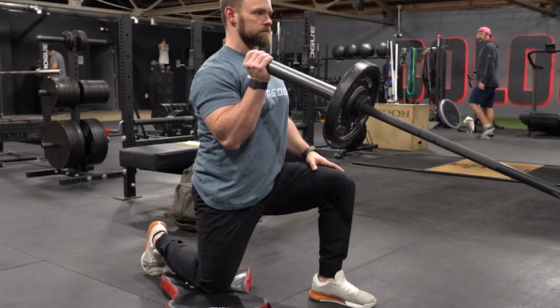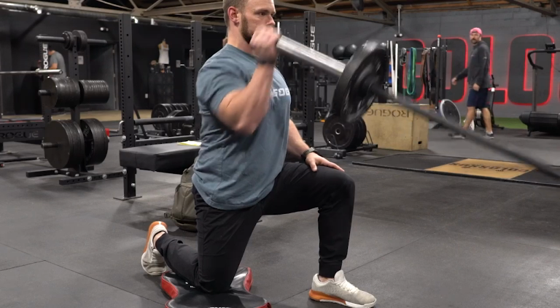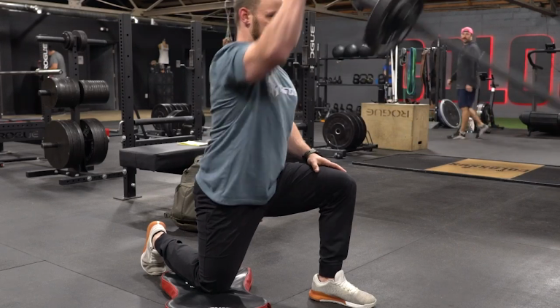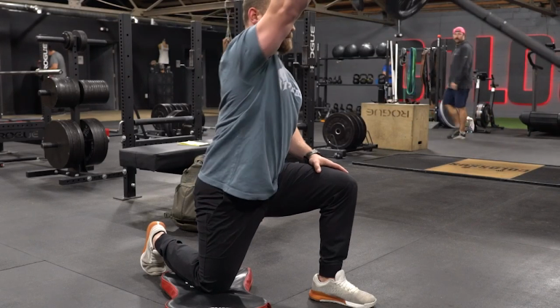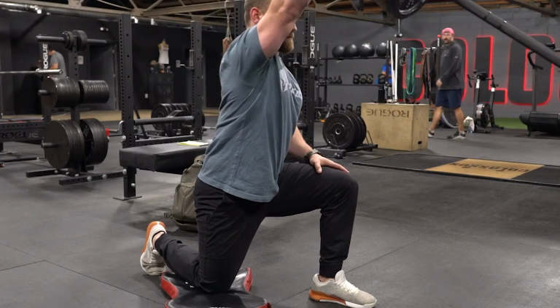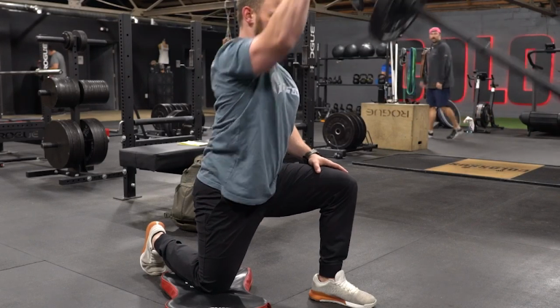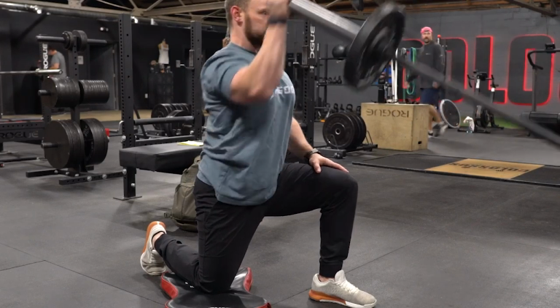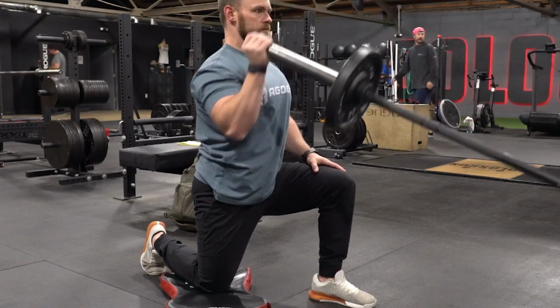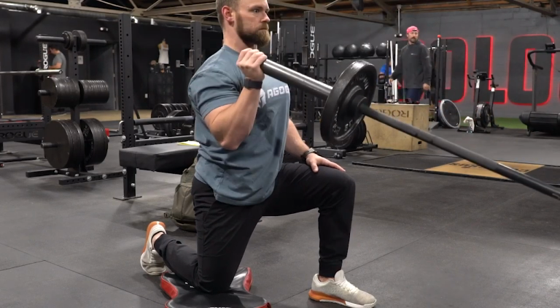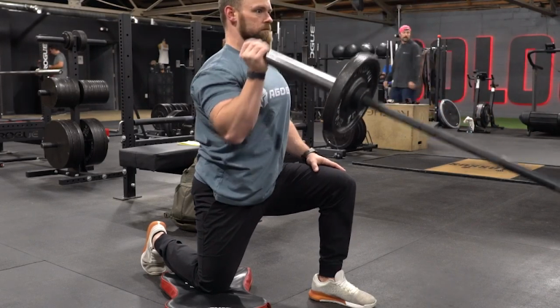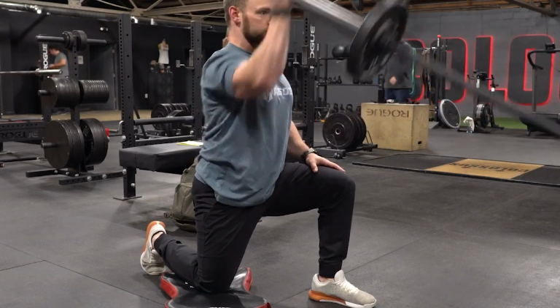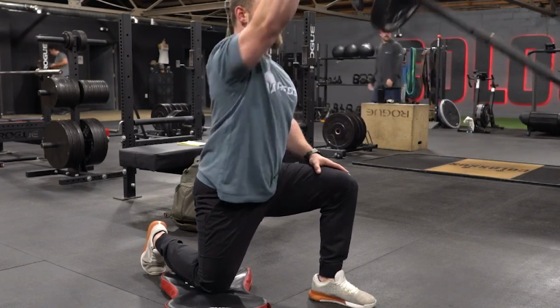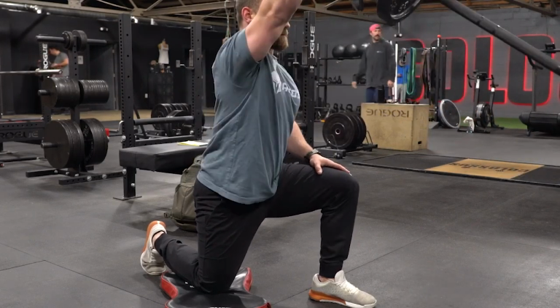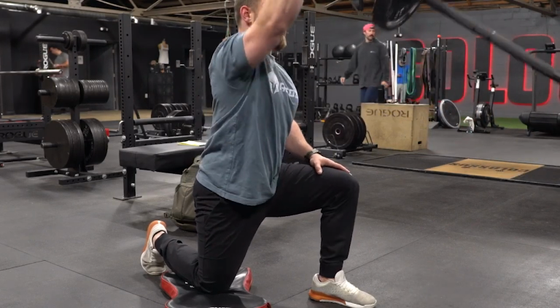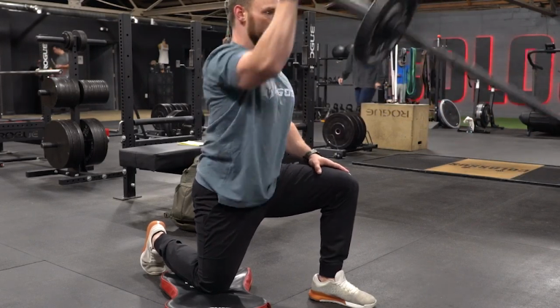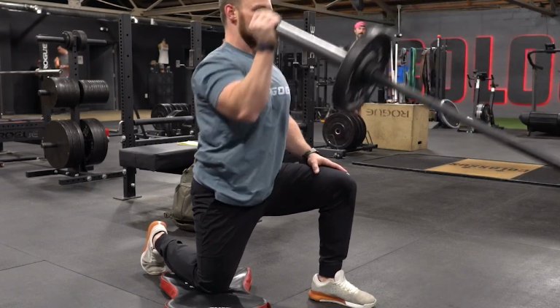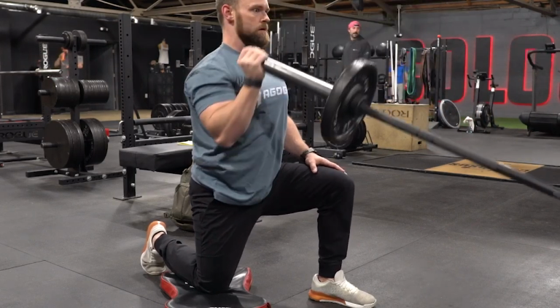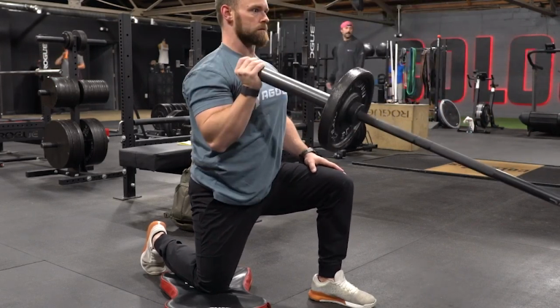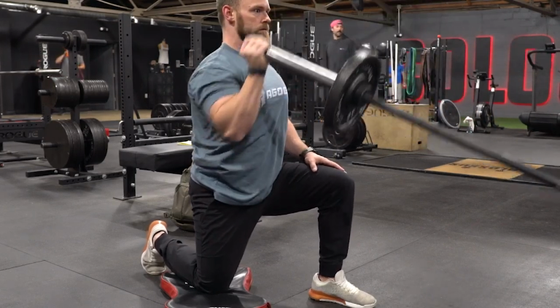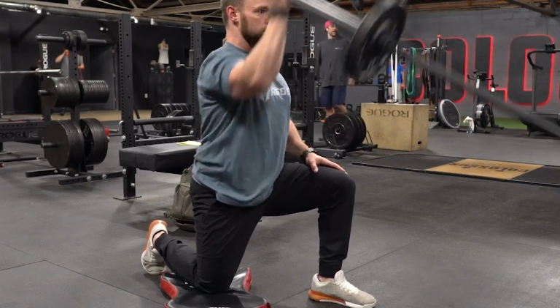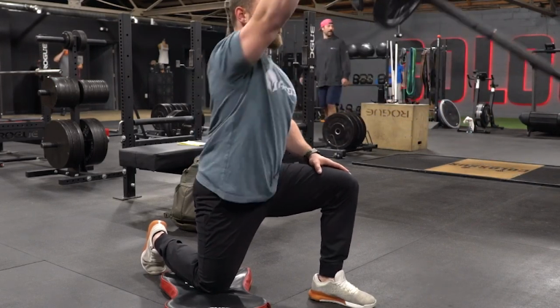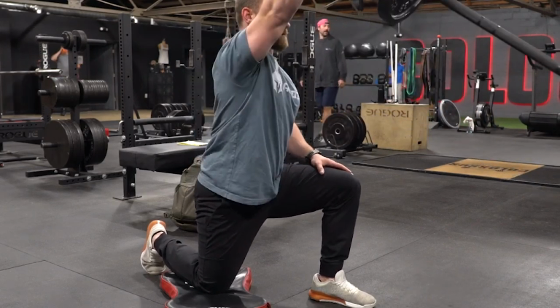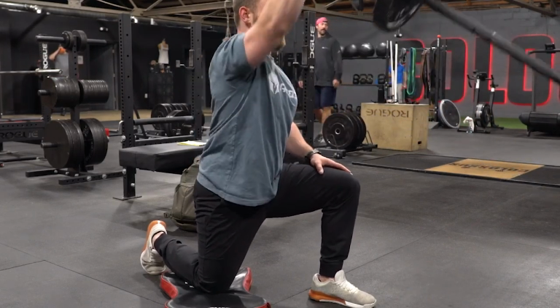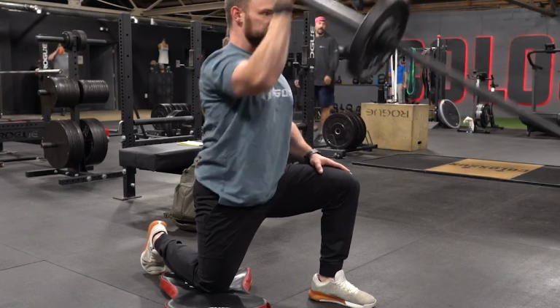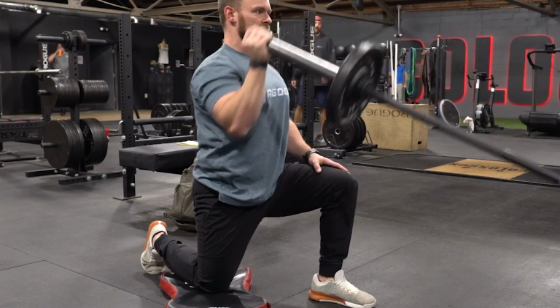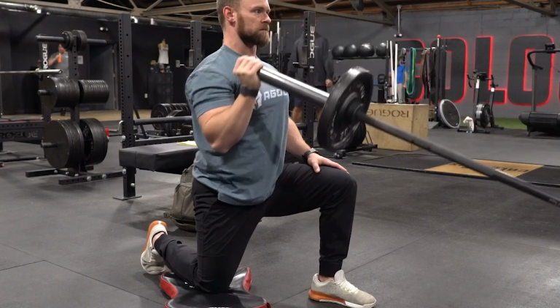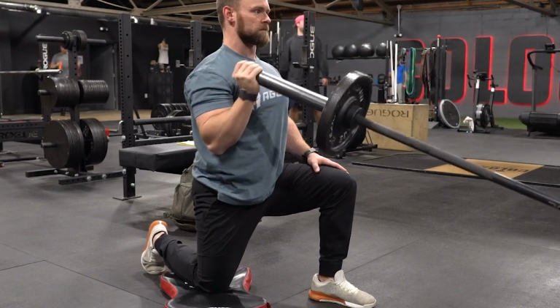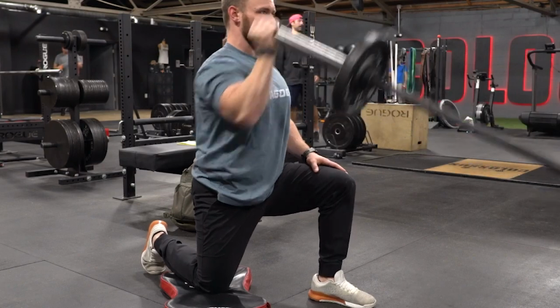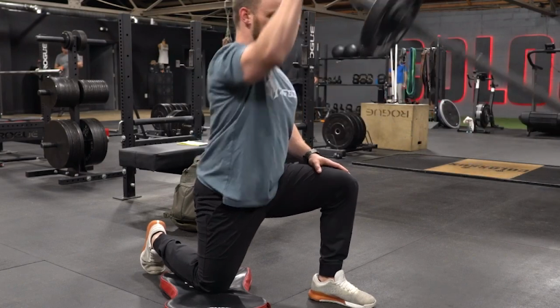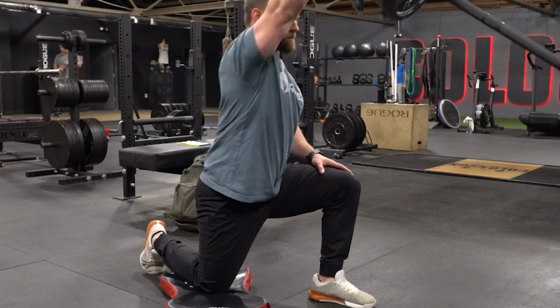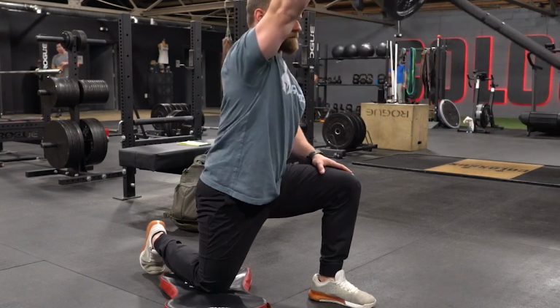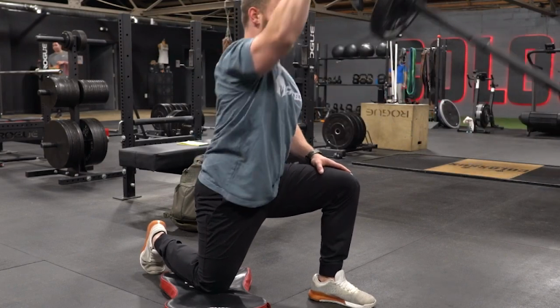Hey guys, welcome to this week's Thorough Thursday, and today we're going to be going over the Kneeling Landmine Press. So let's get to it.